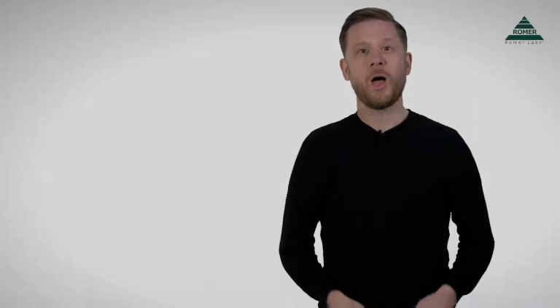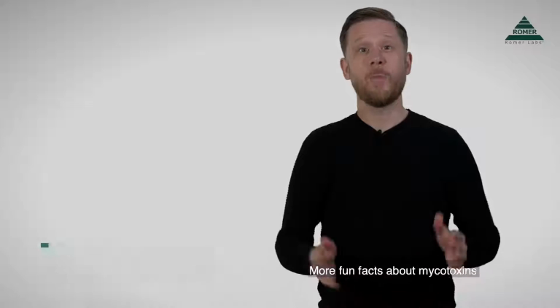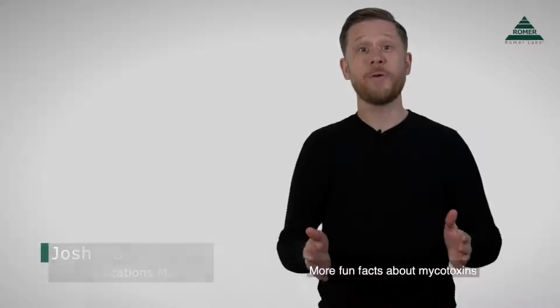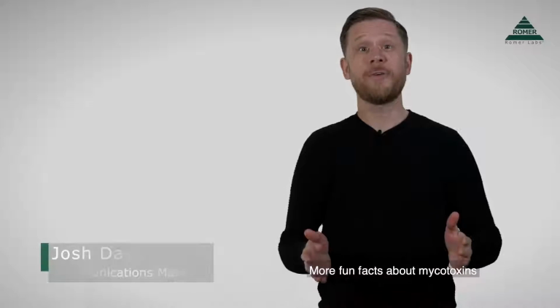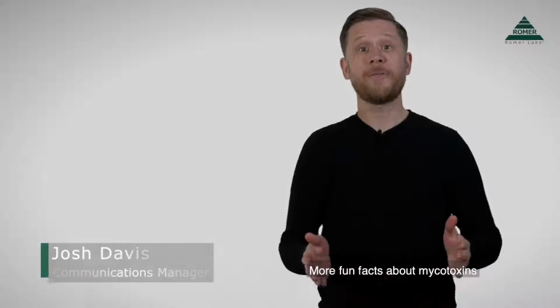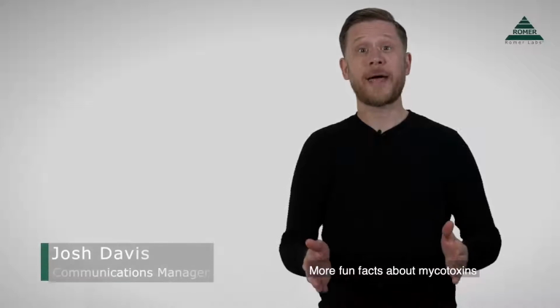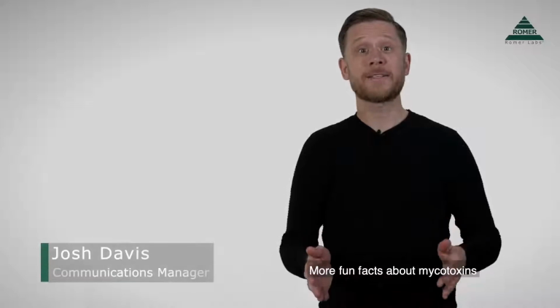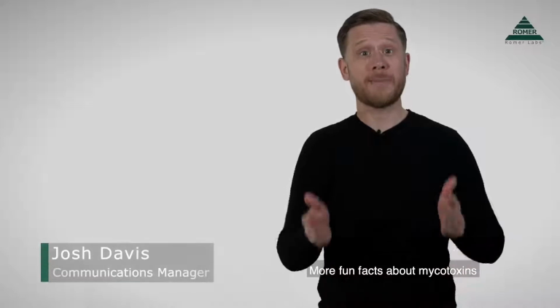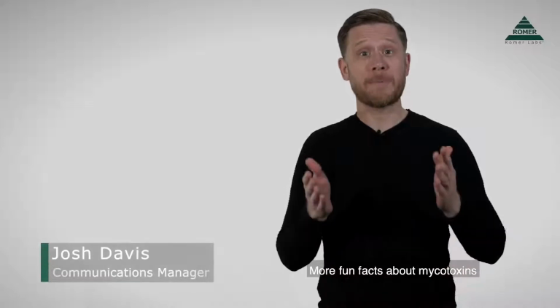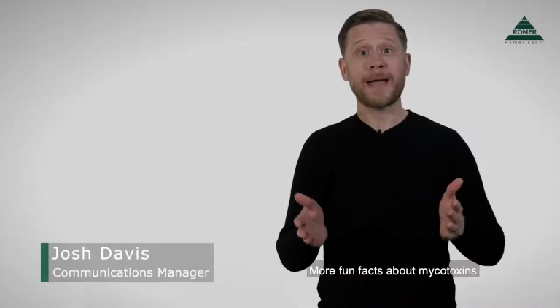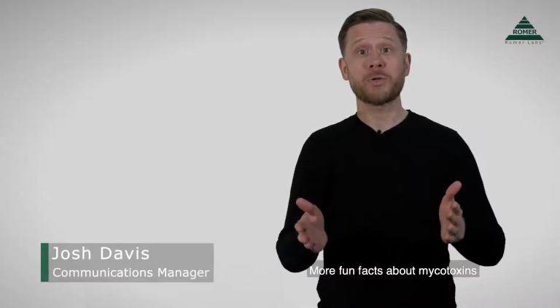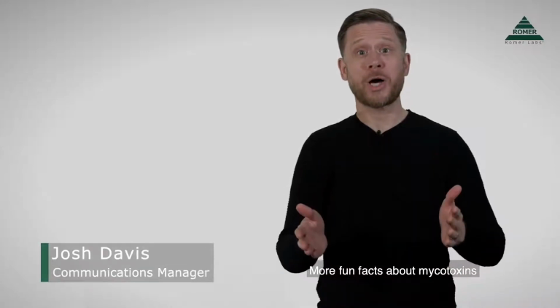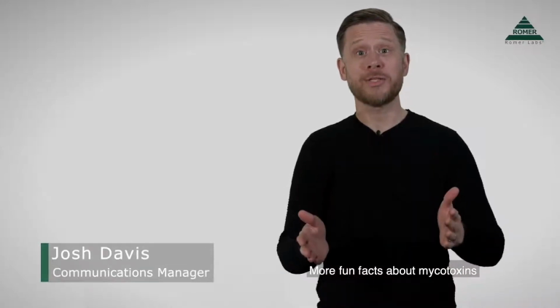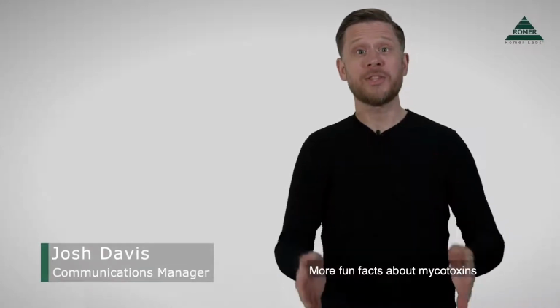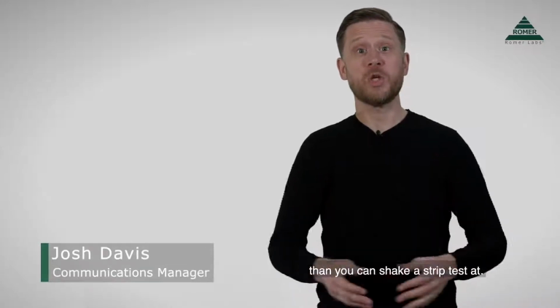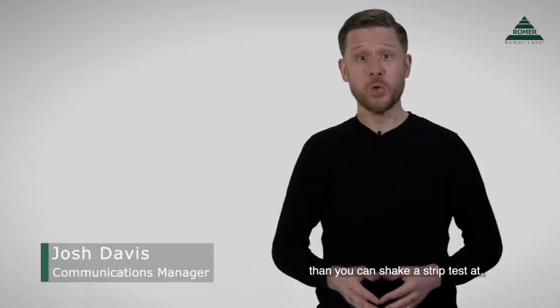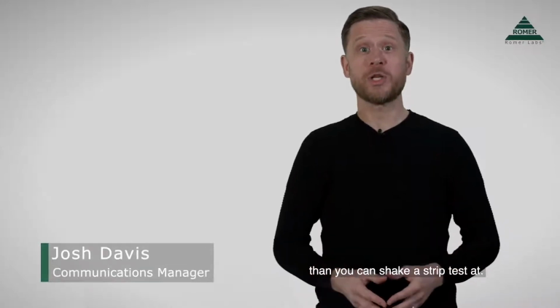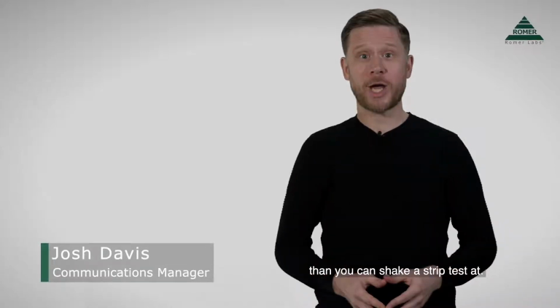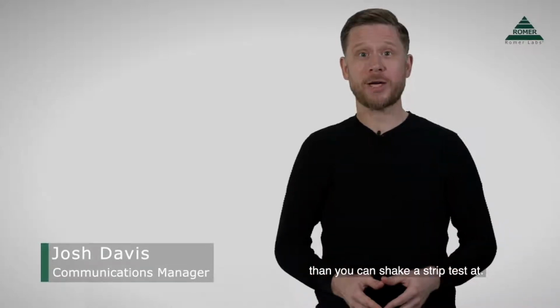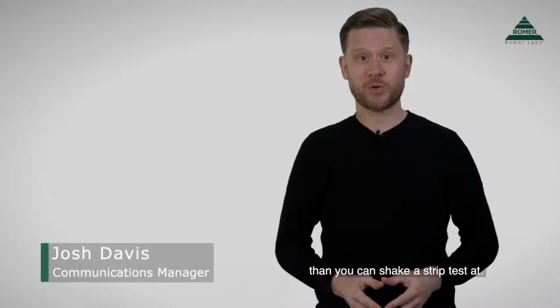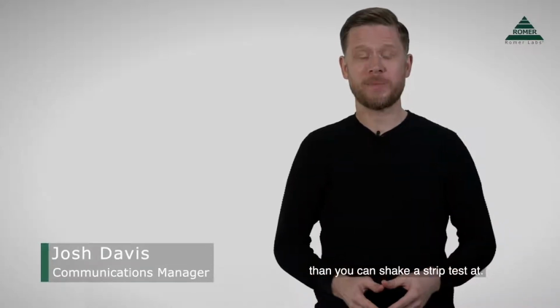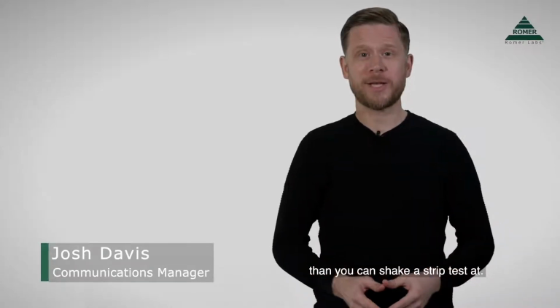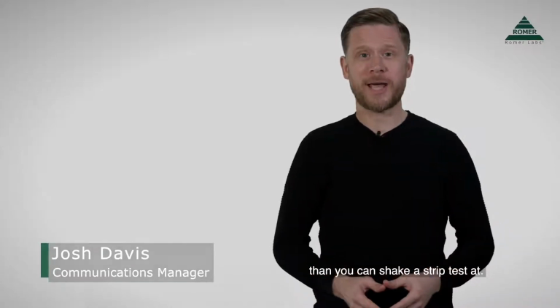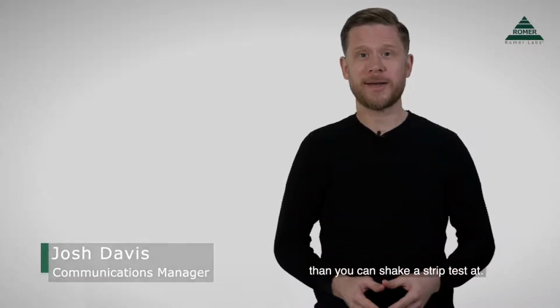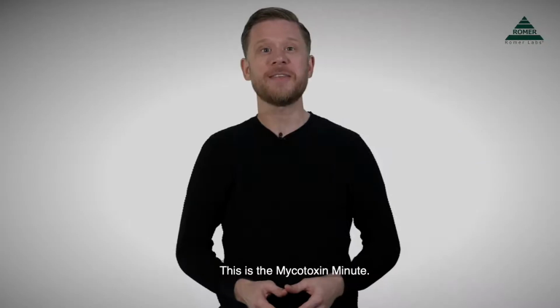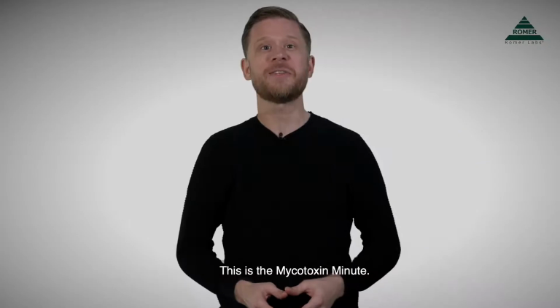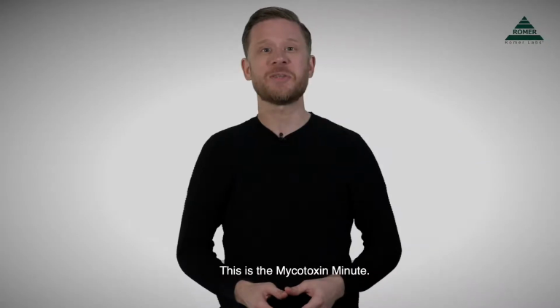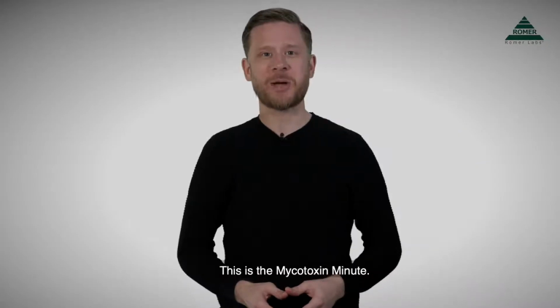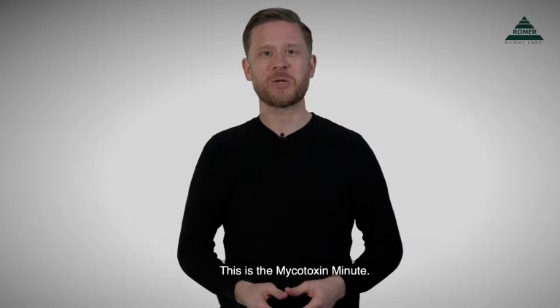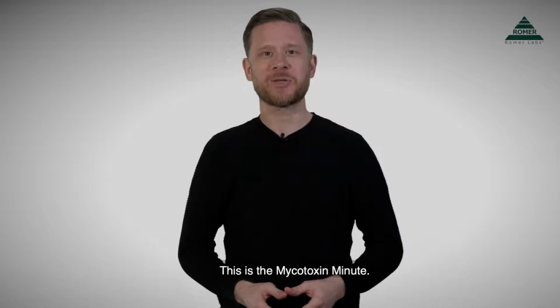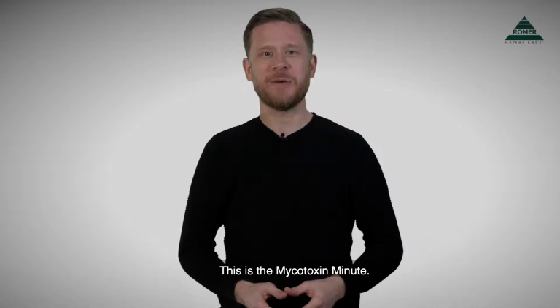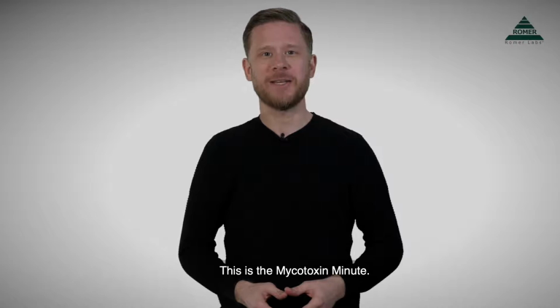More fun facts about mycotoxins than you can shake a strip test at. This is the Mycotoxin Minute.